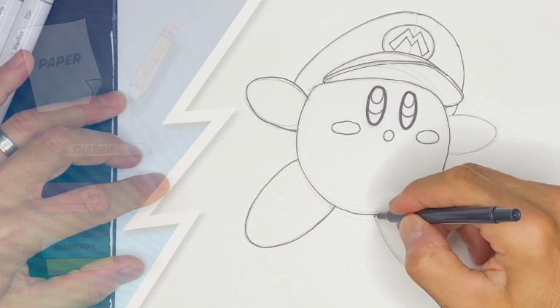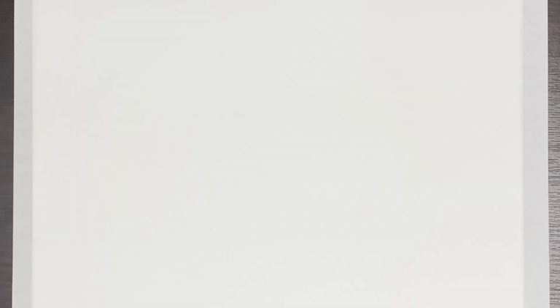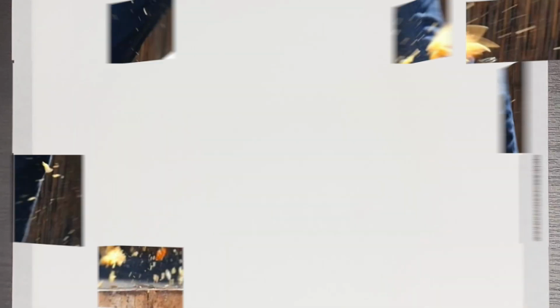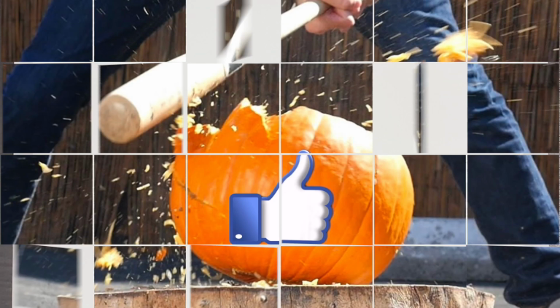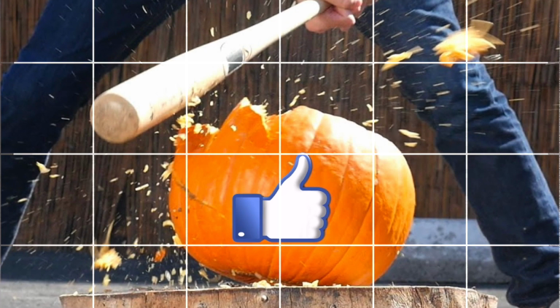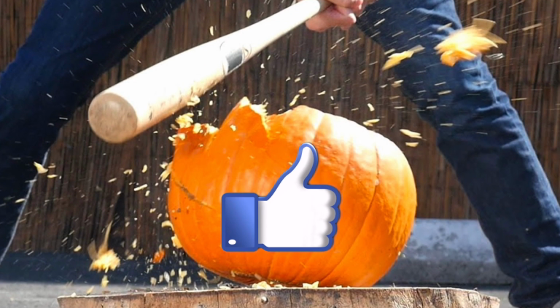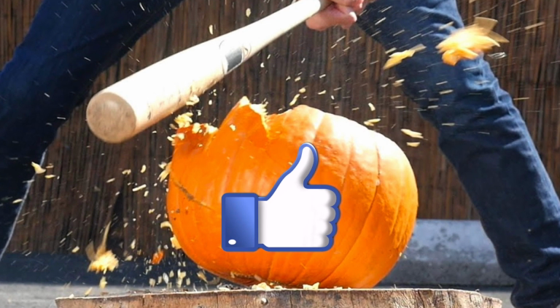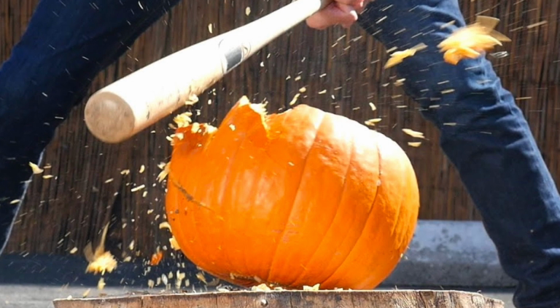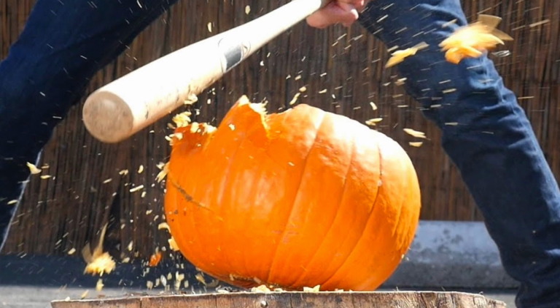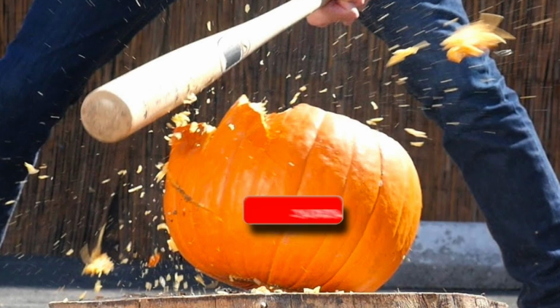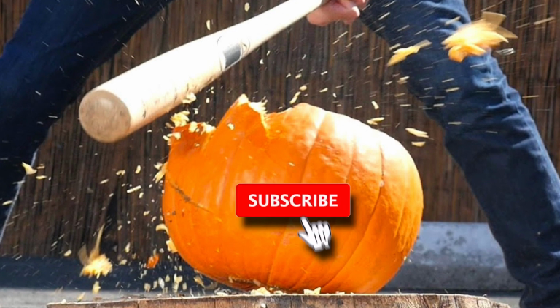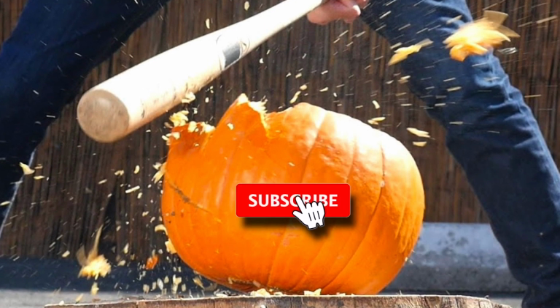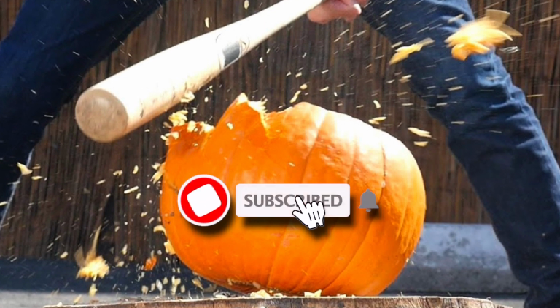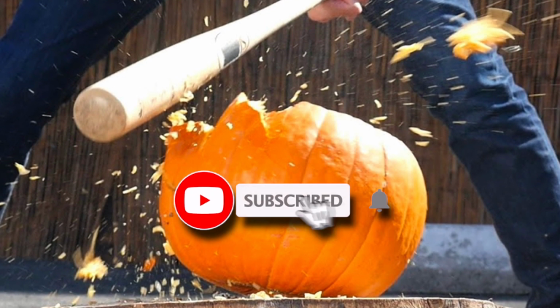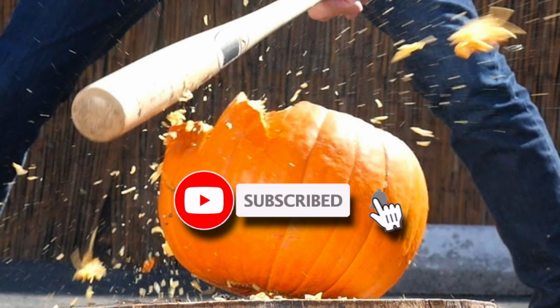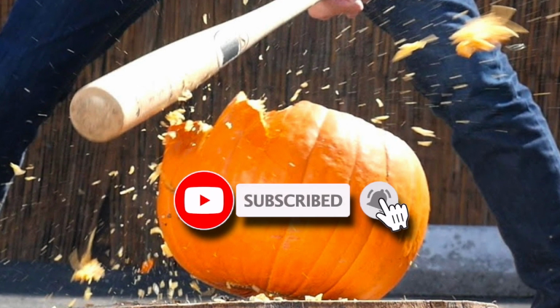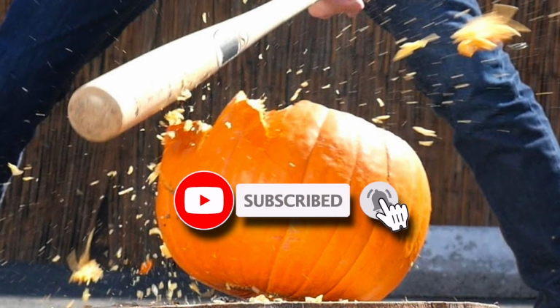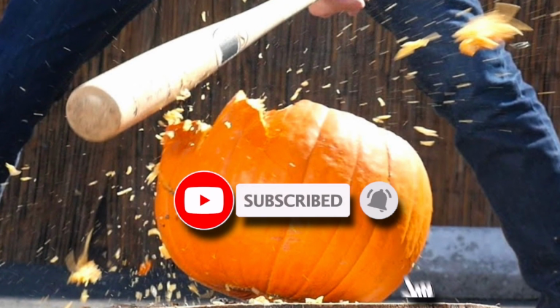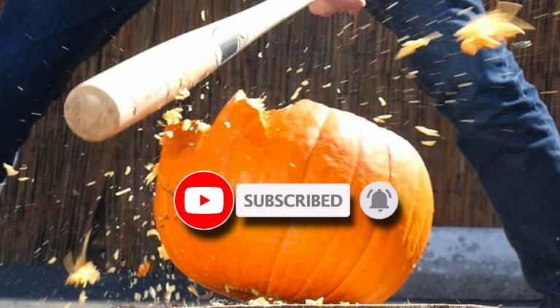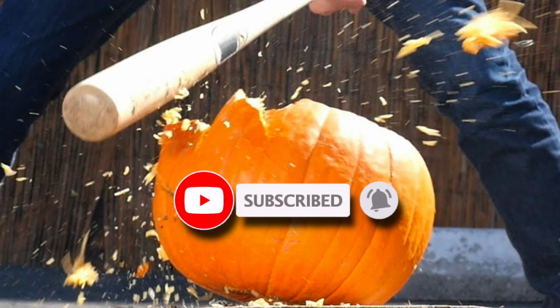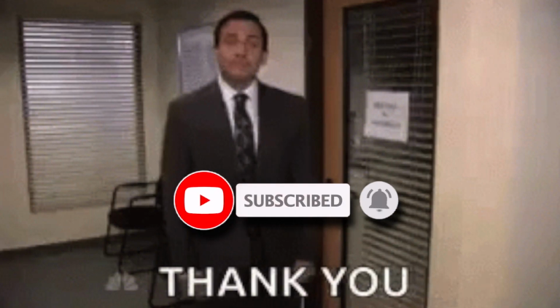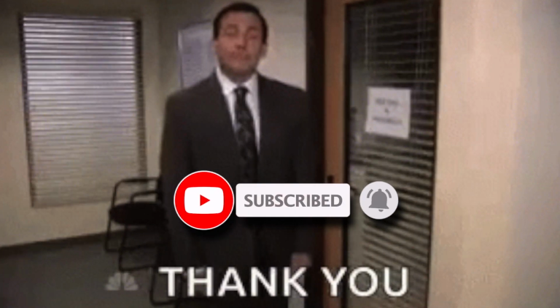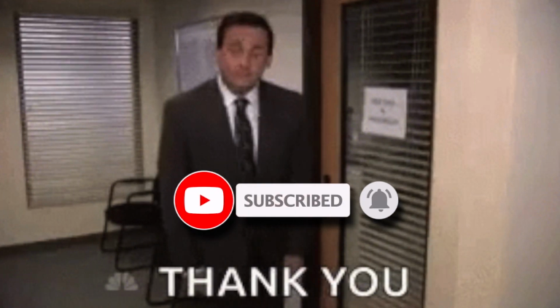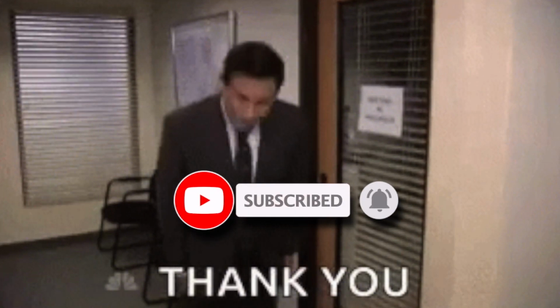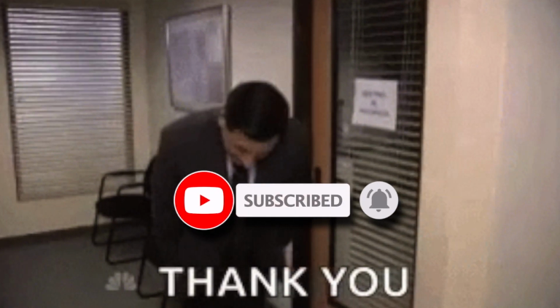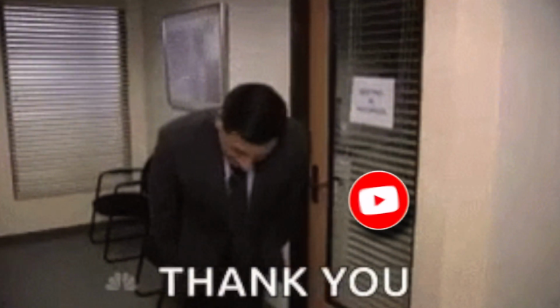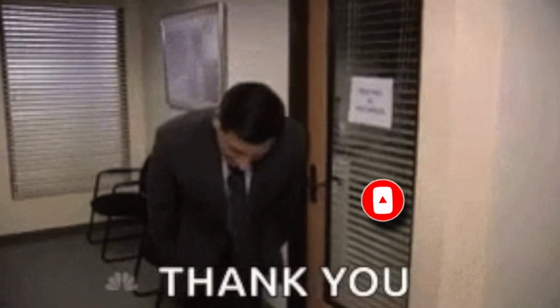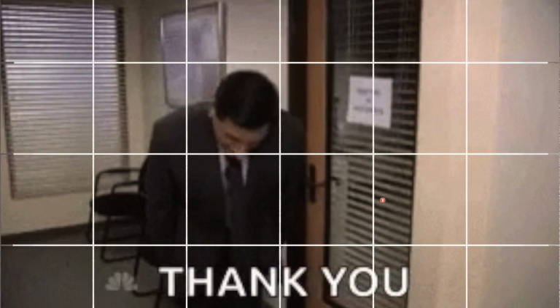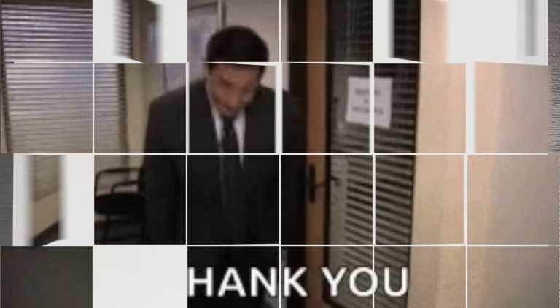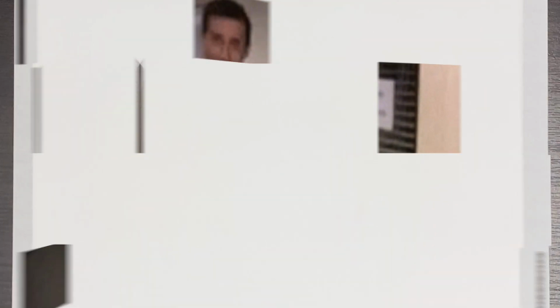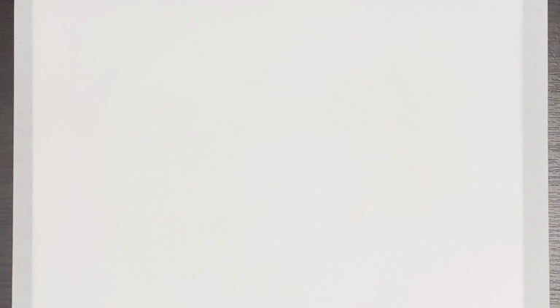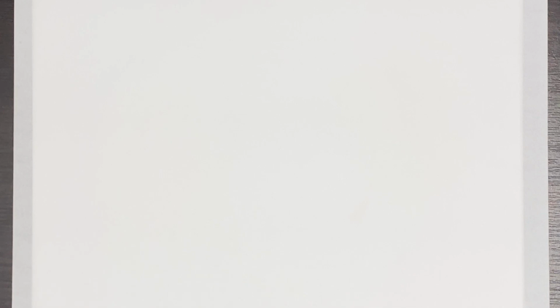Please smash that like button right now and click the notification bell, because I do videos every weekday and you don't want to miss any one of them.